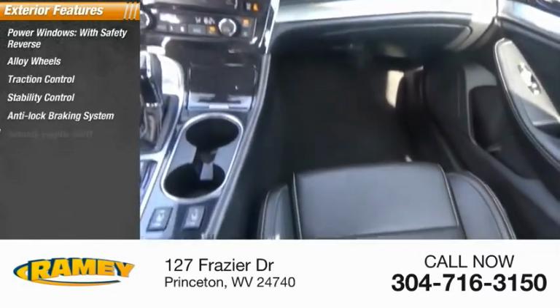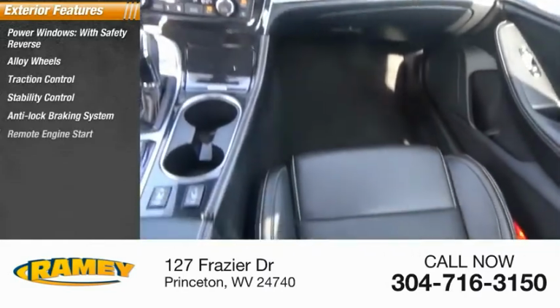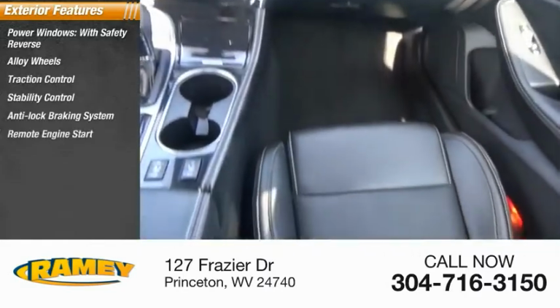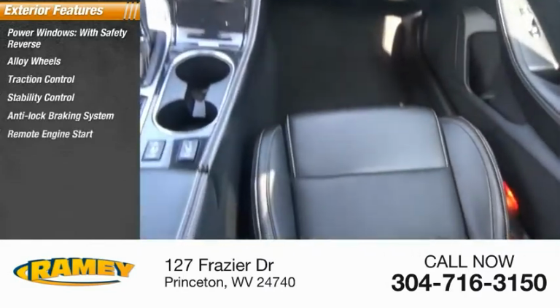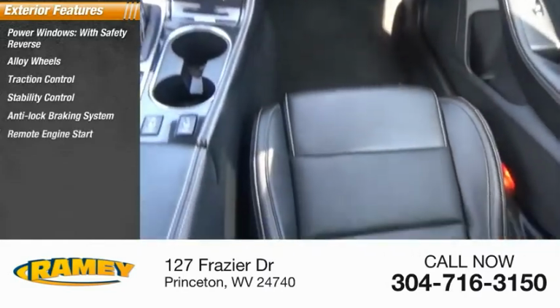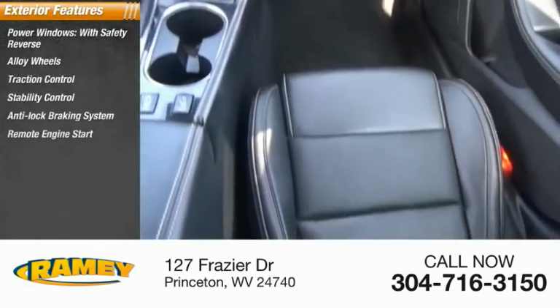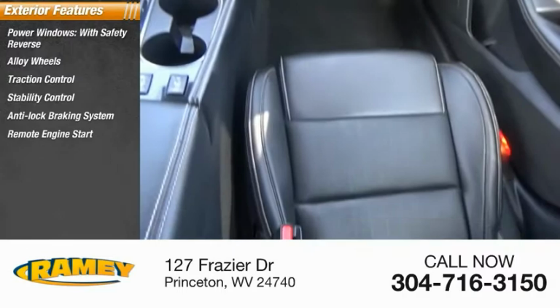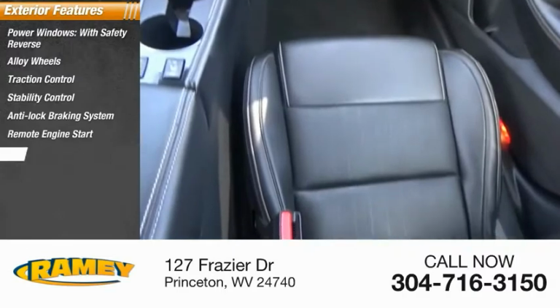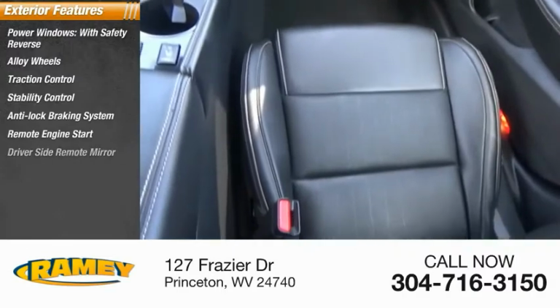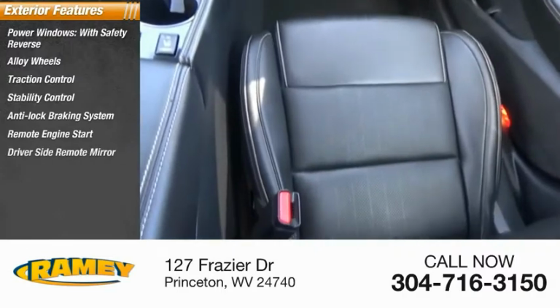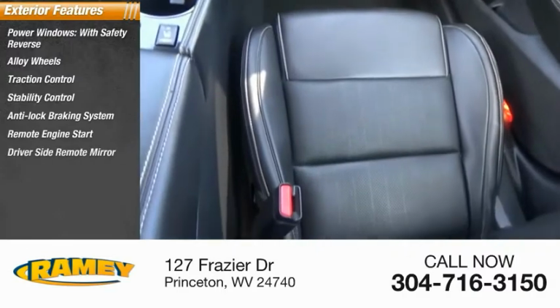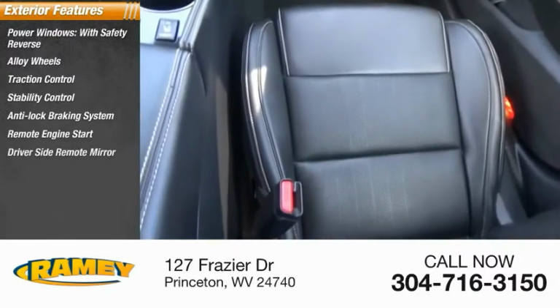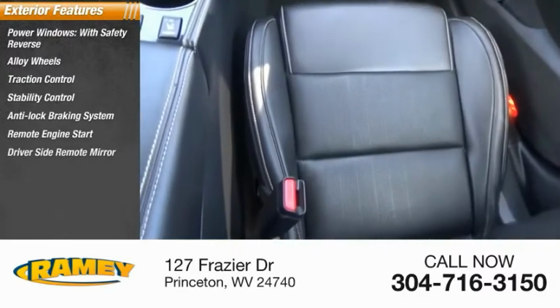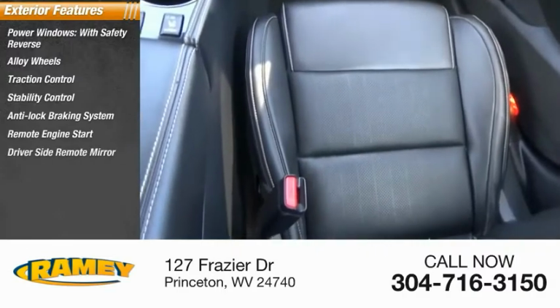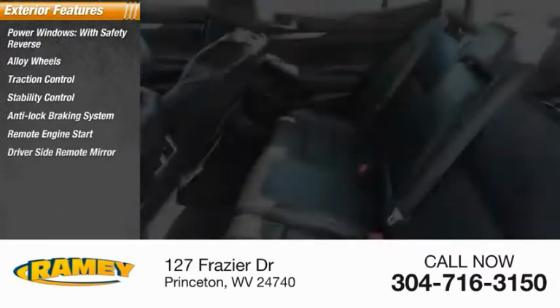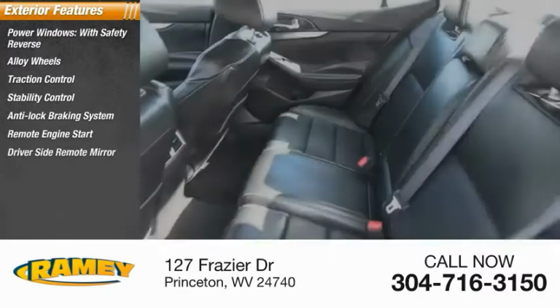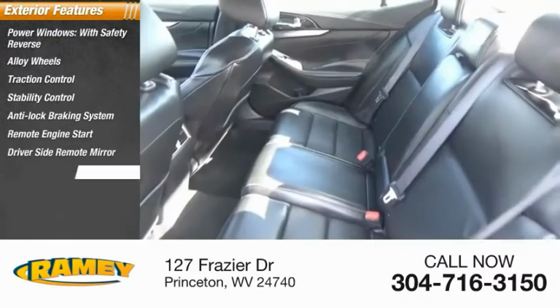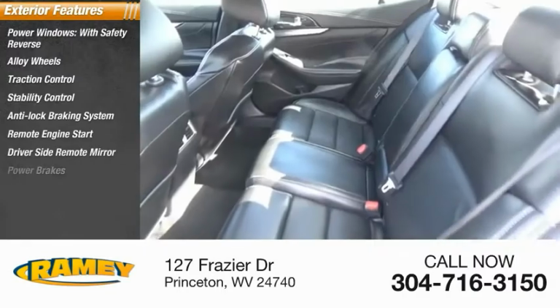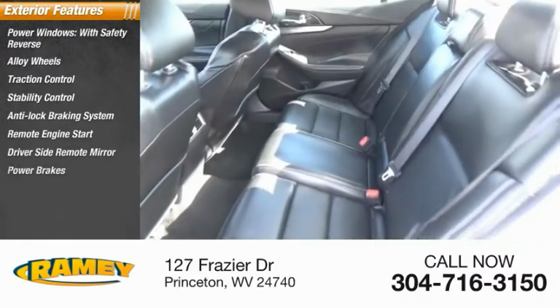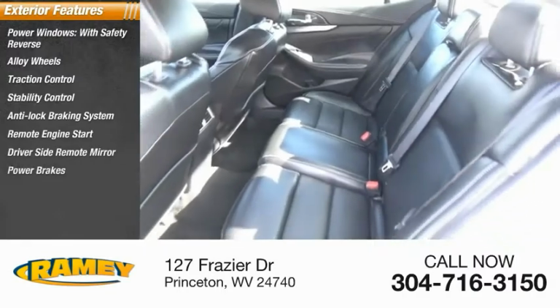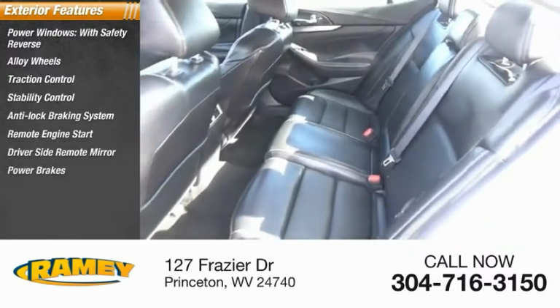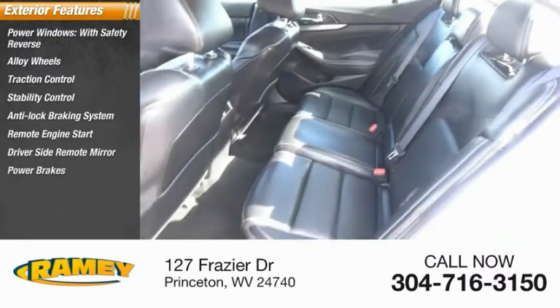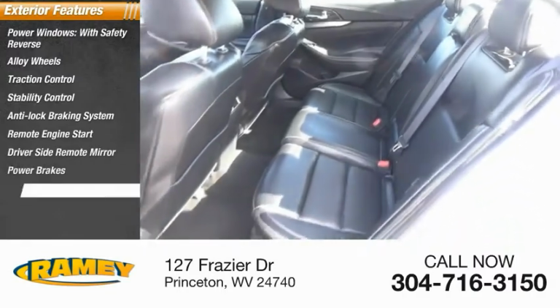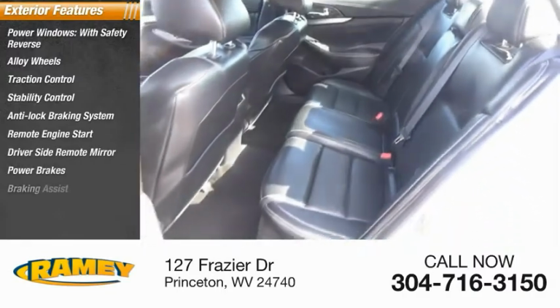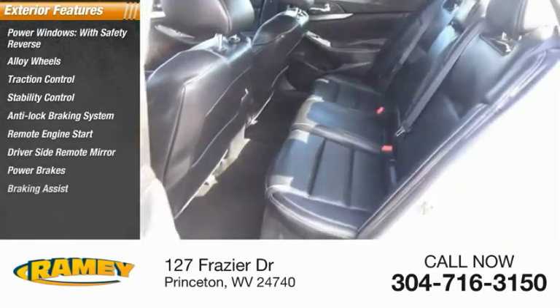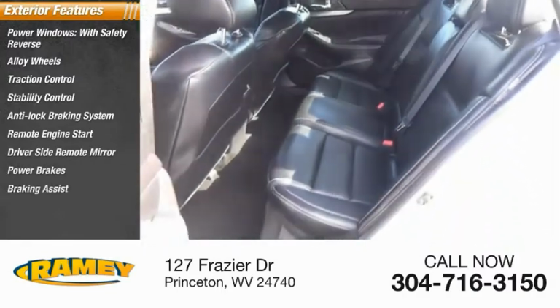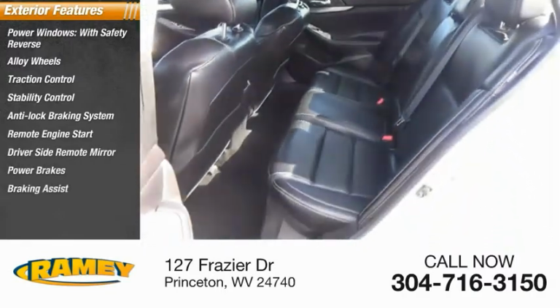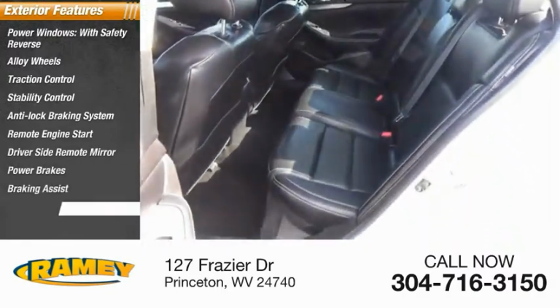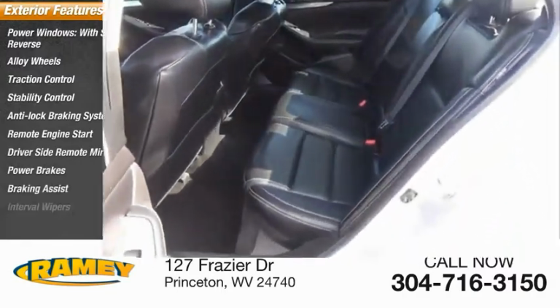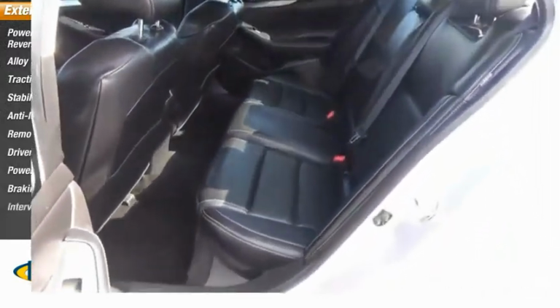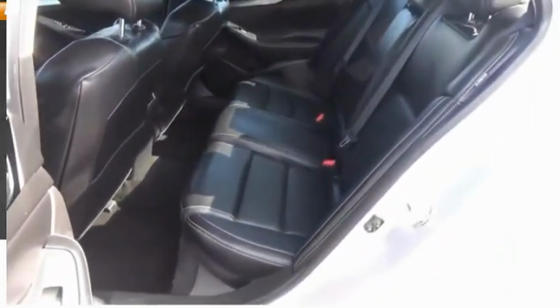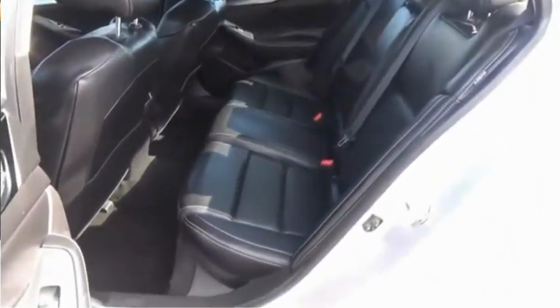Additional features include remote engine start, driver side remote mirror, power brakes, braking assist, and interval wipers.